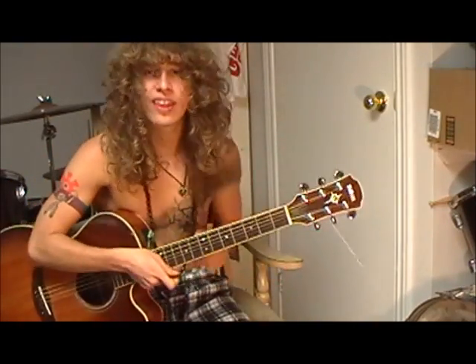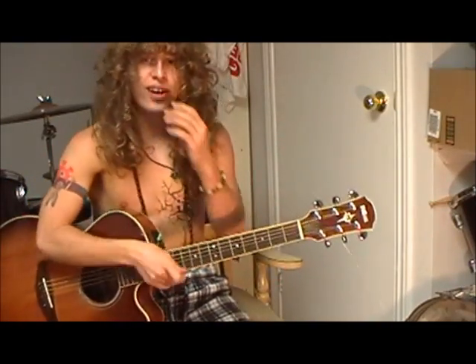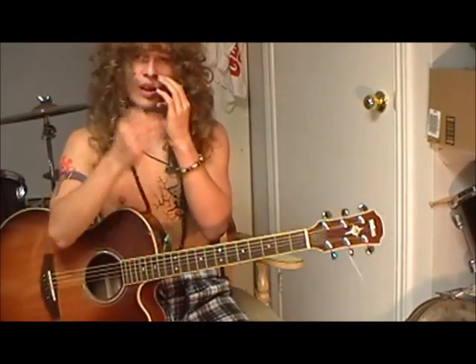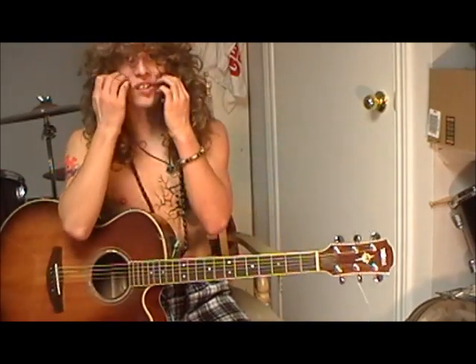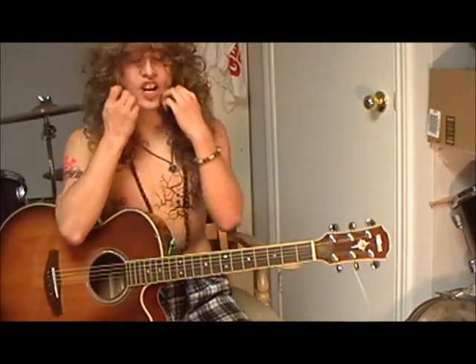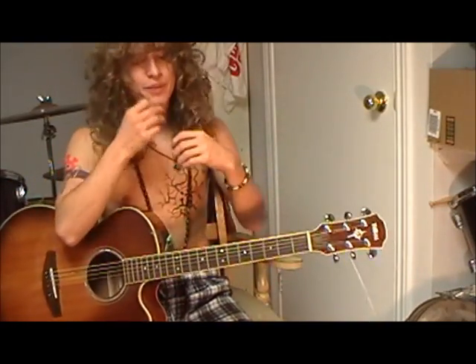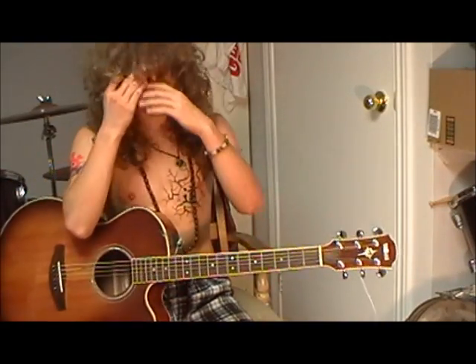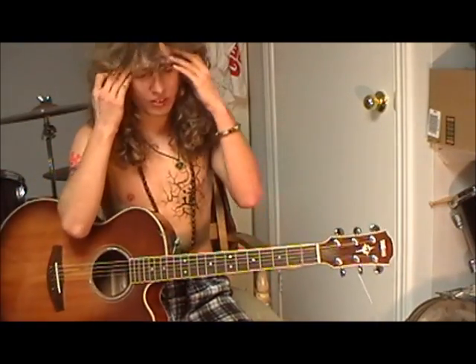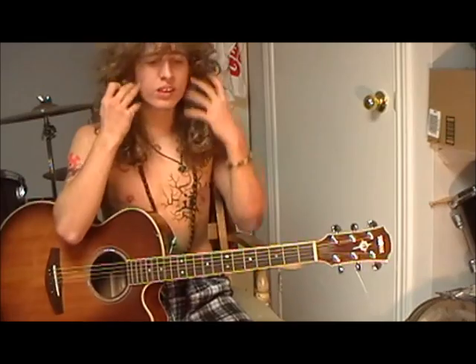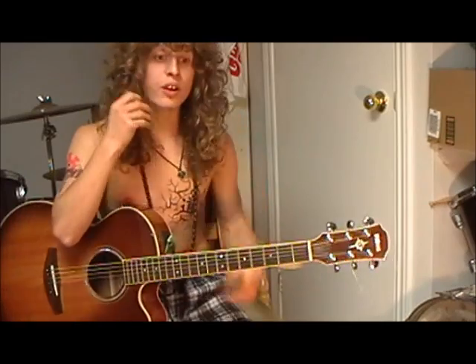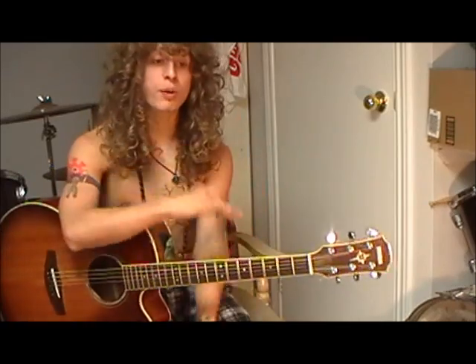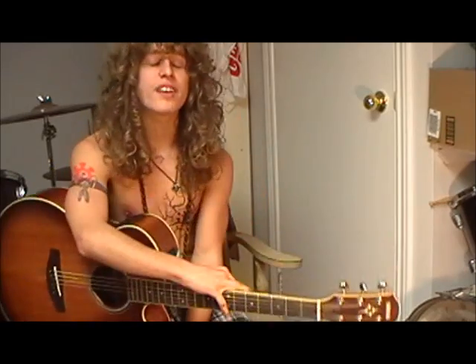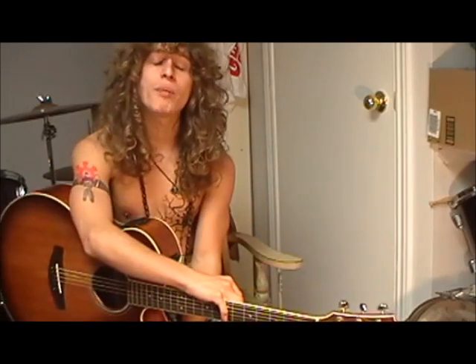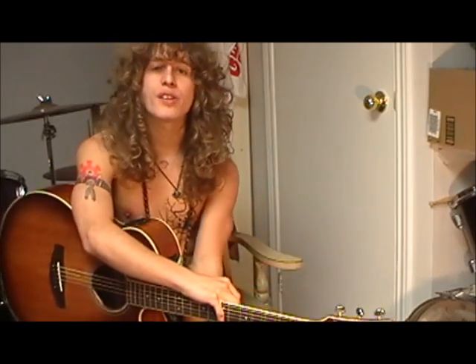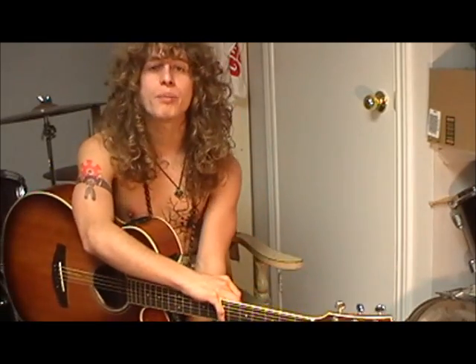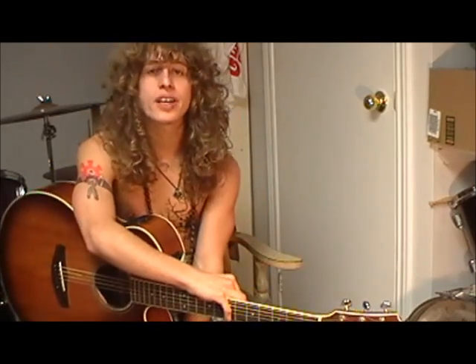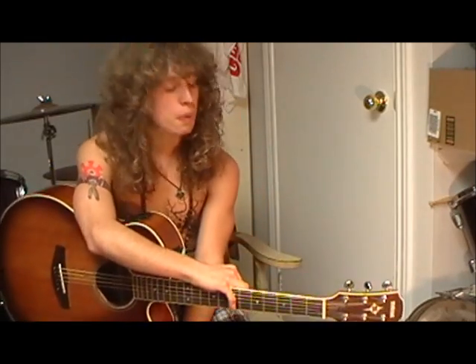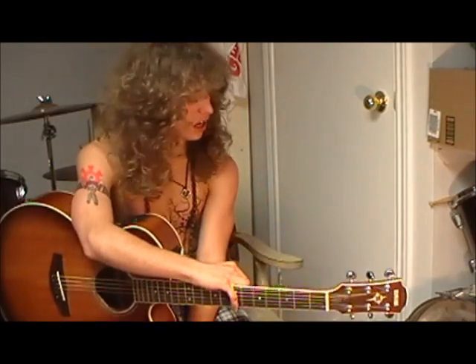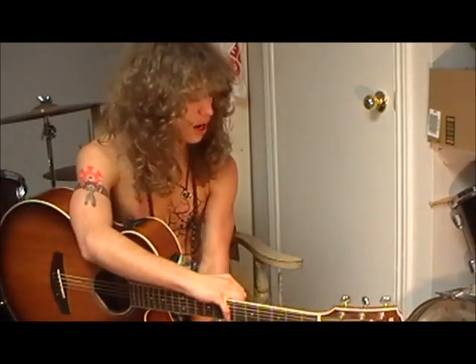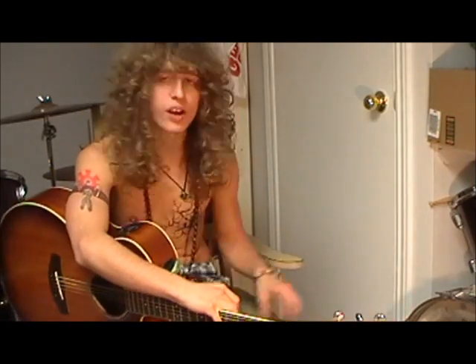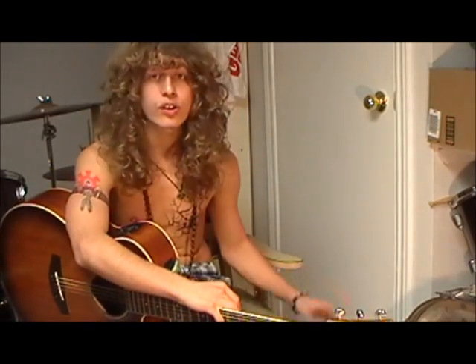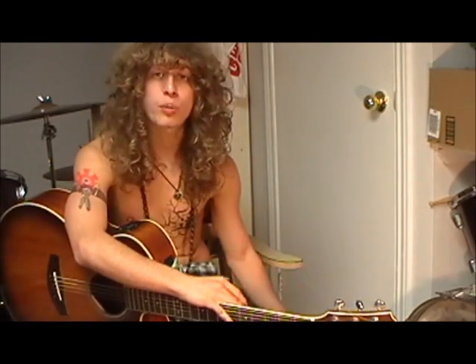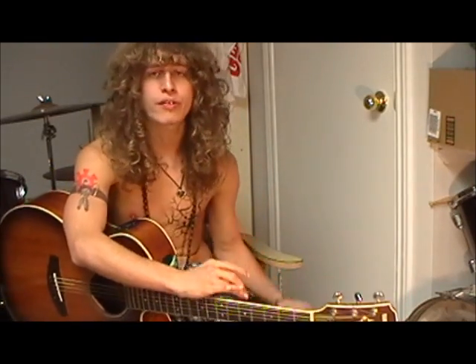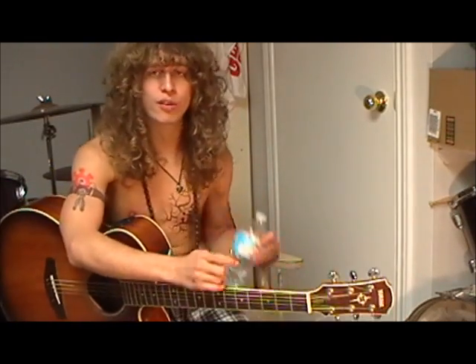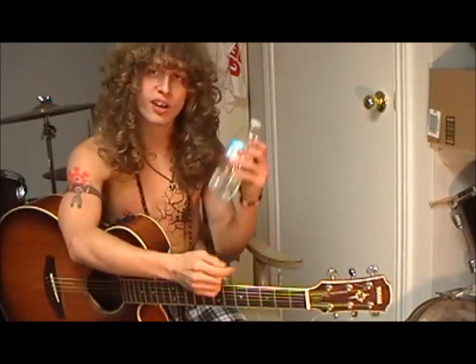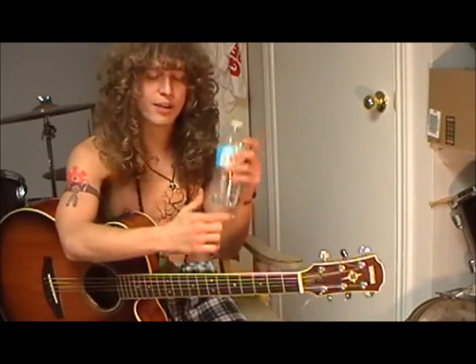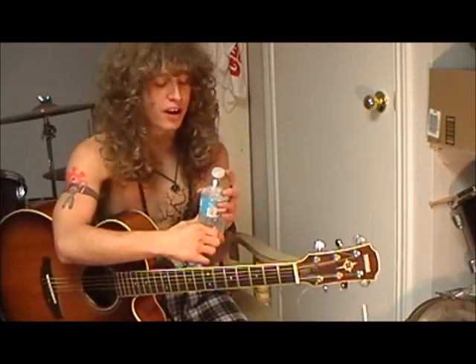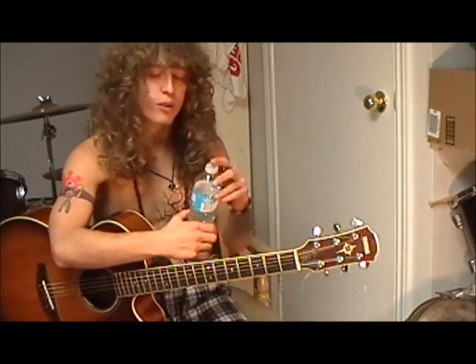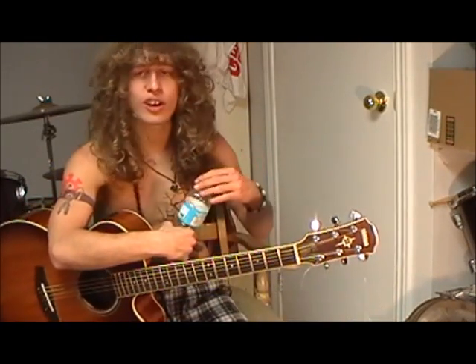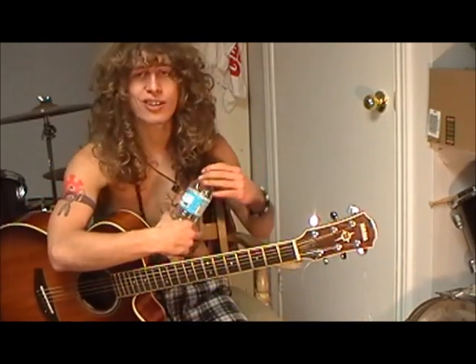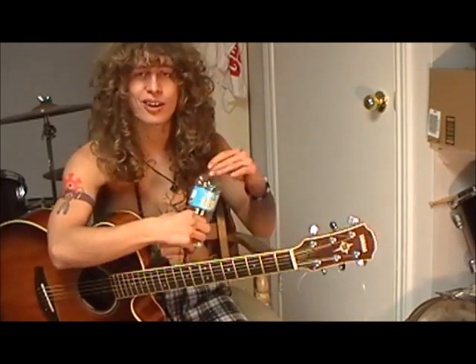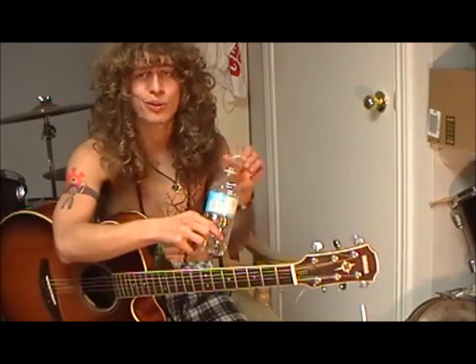There you go, ladies and gentlemen. That was Breakdown by Tom Petty. I'm Dustin Cormier for How to Rock a Campfire — see you guys on the next one.